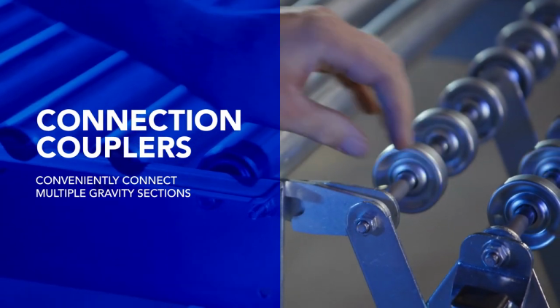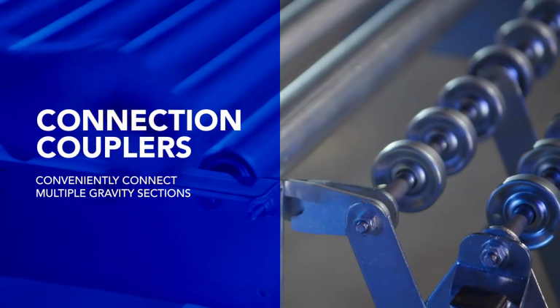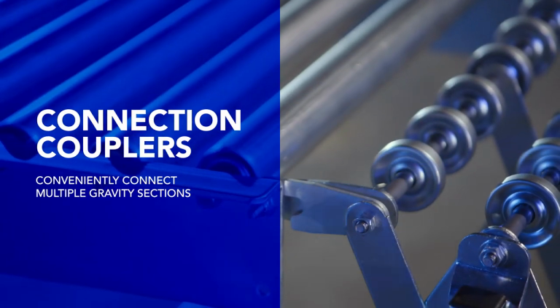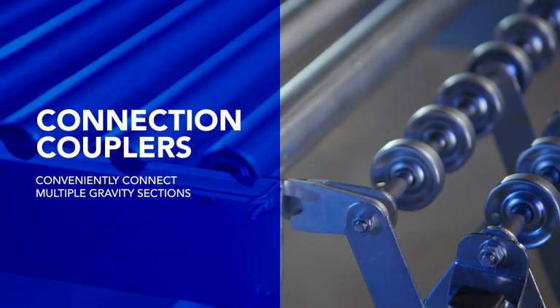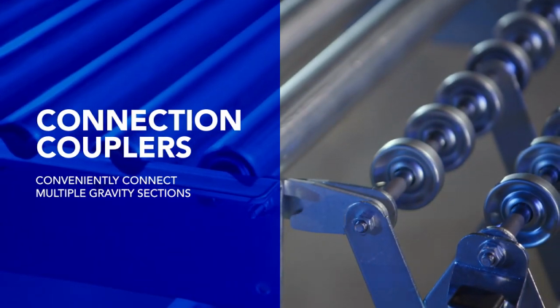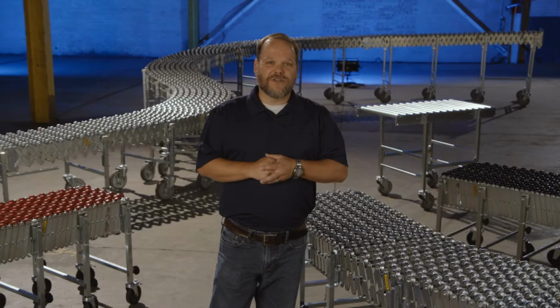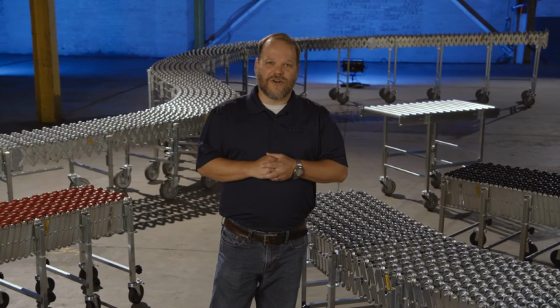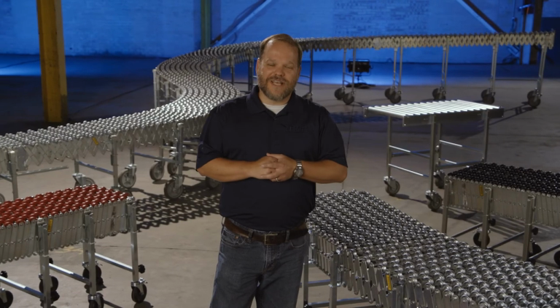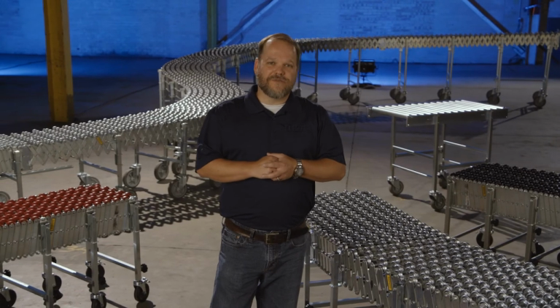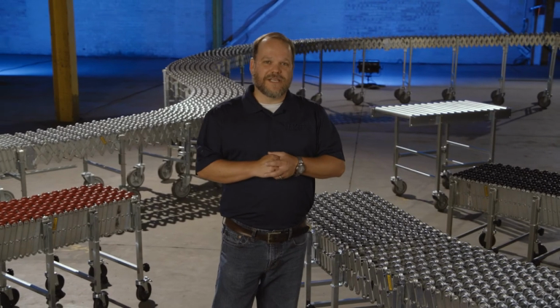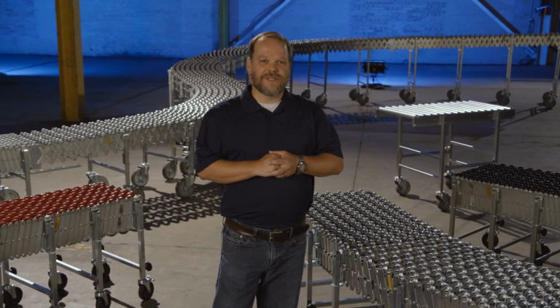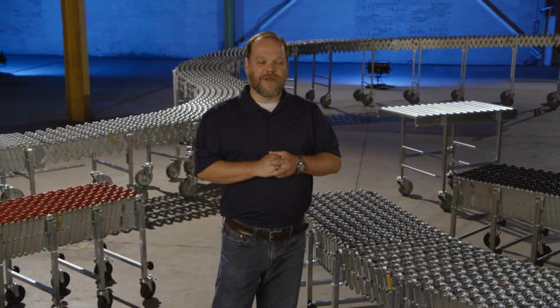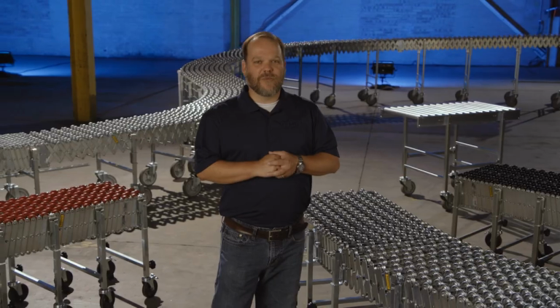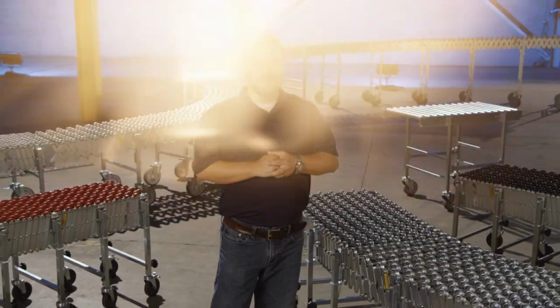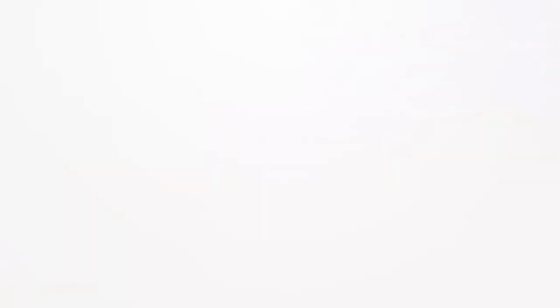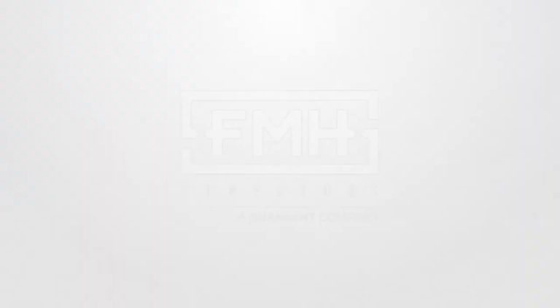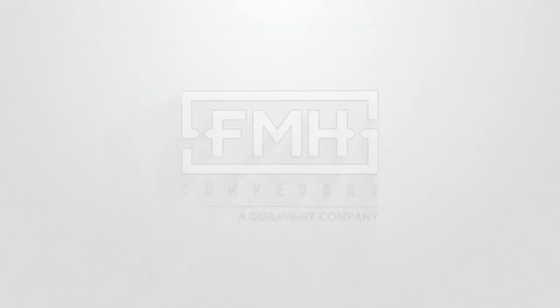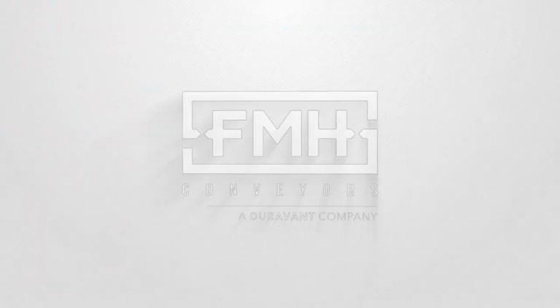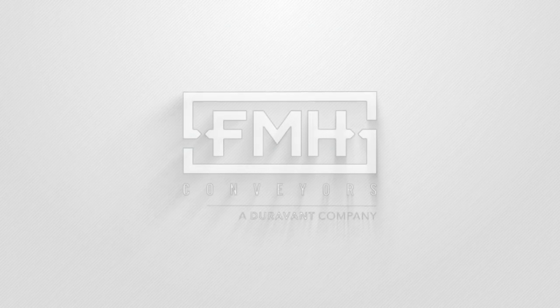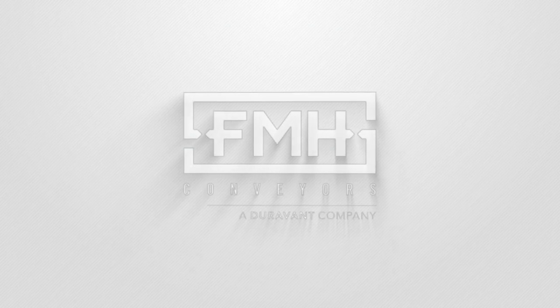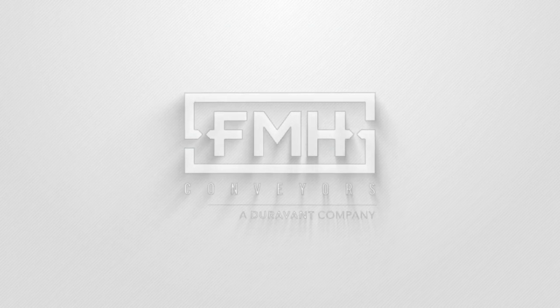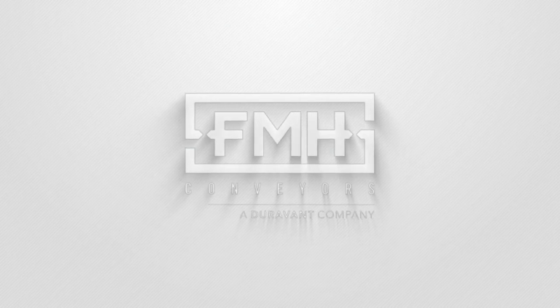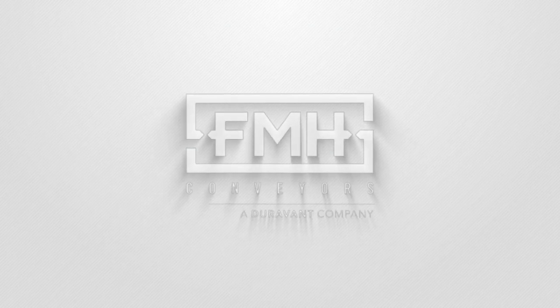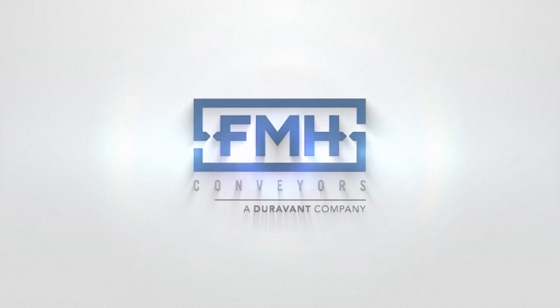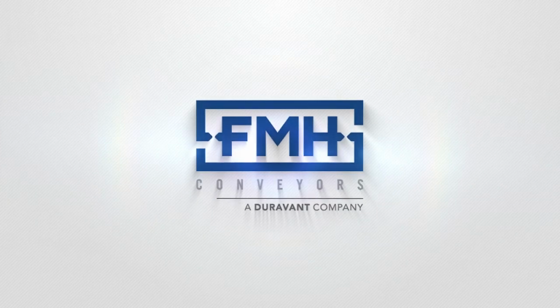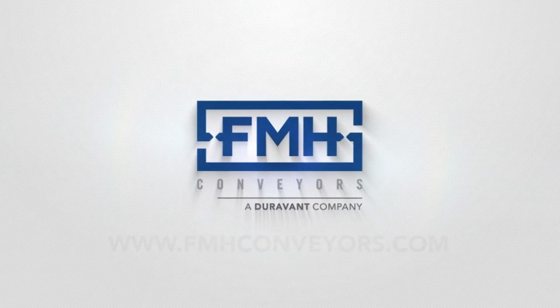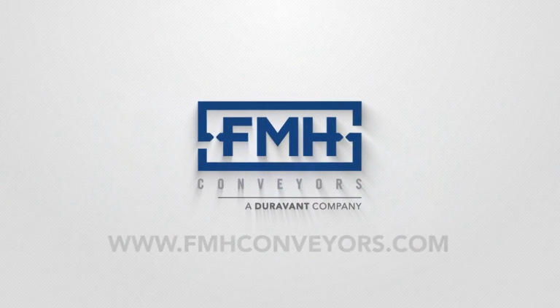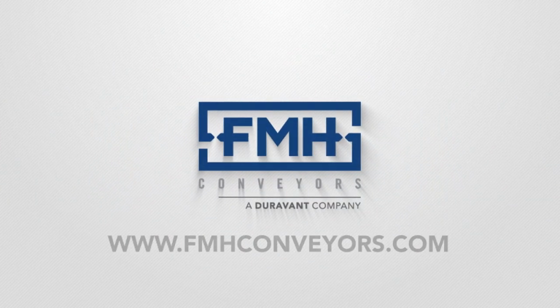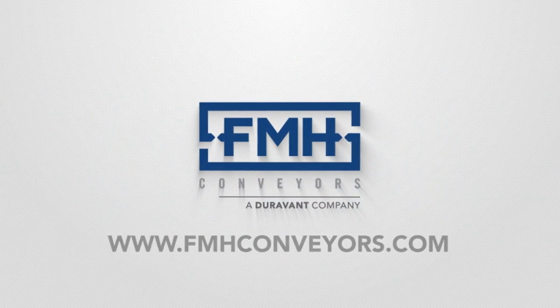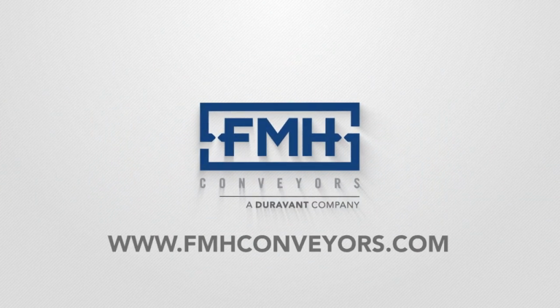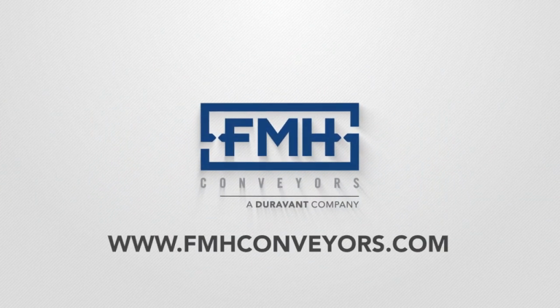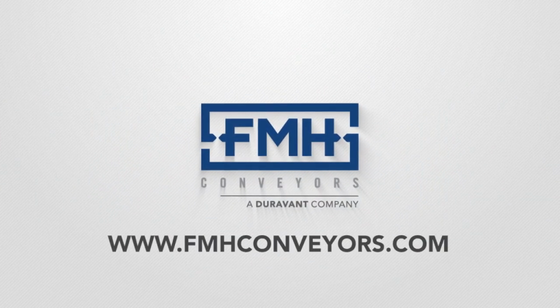For more information on our NestaFlex family of products, please visit our website at fmhconveyors.com.